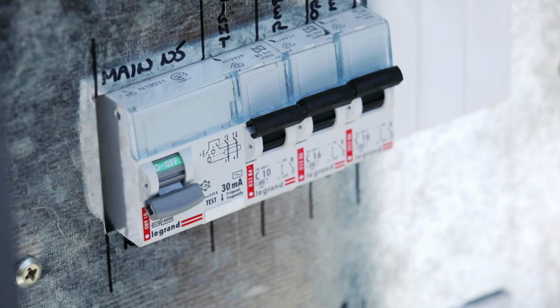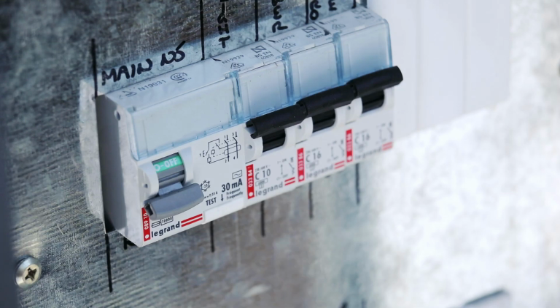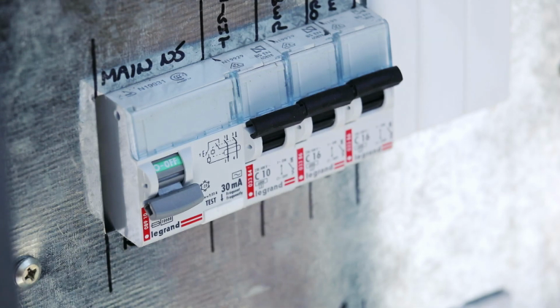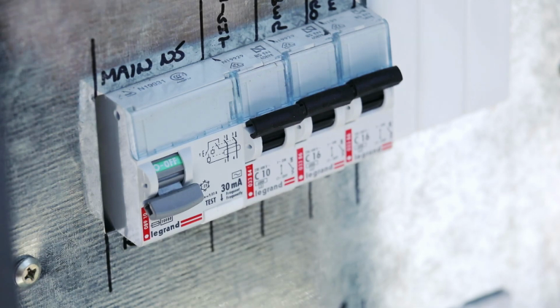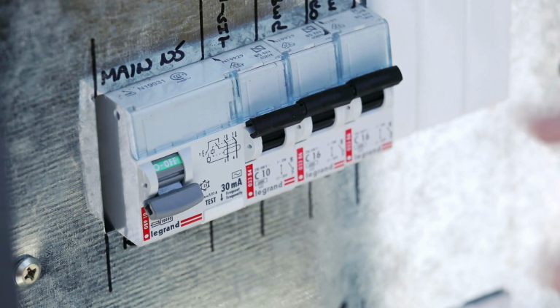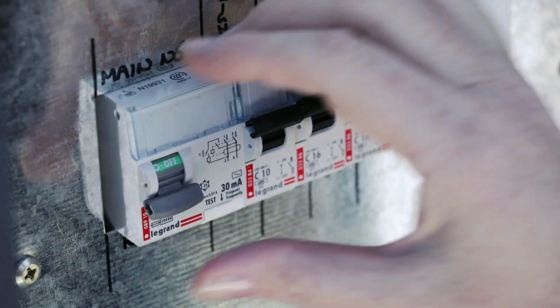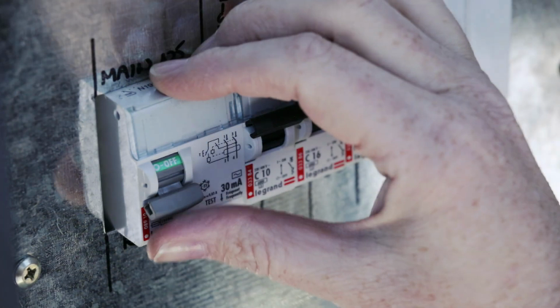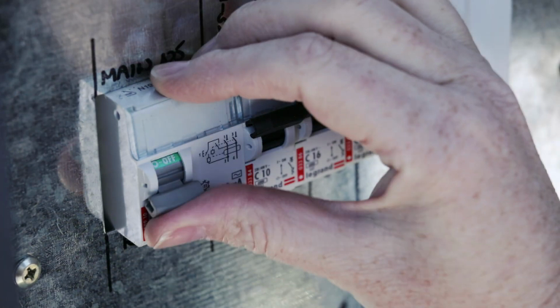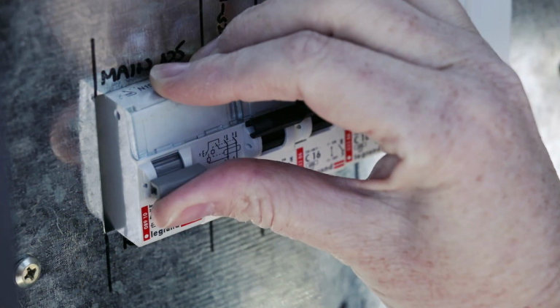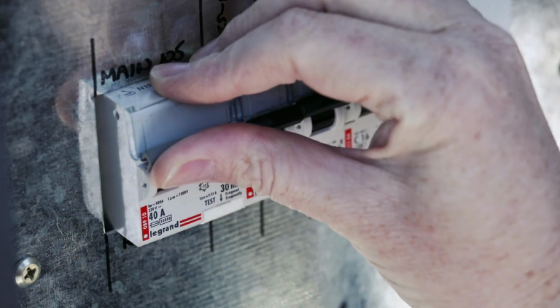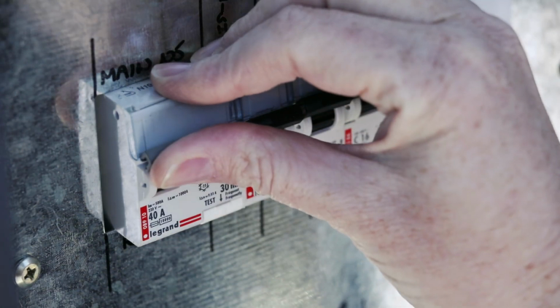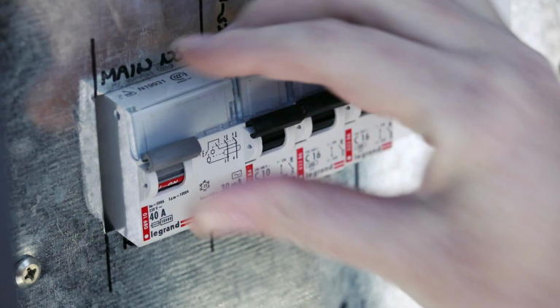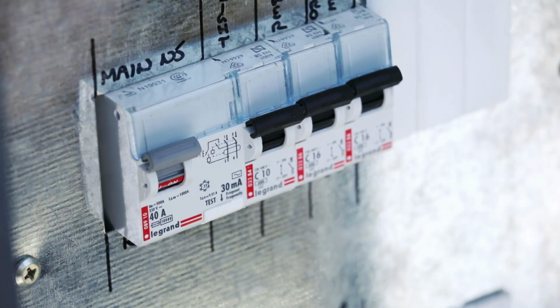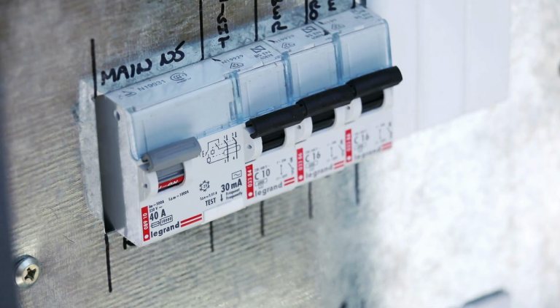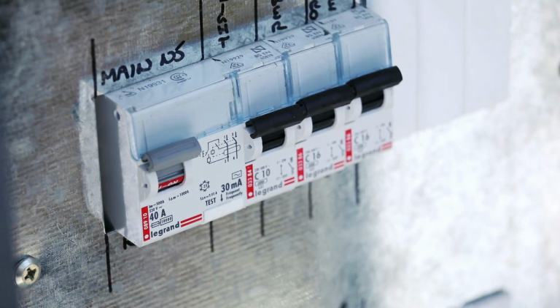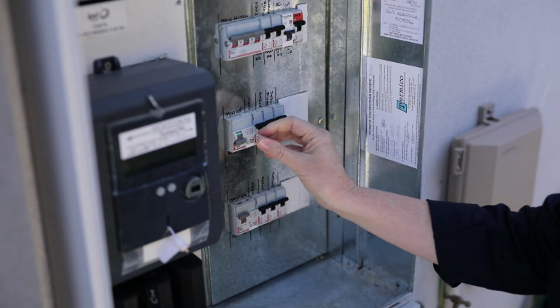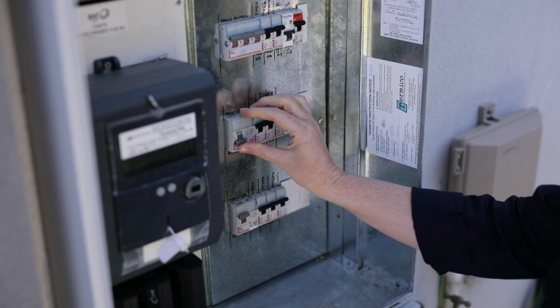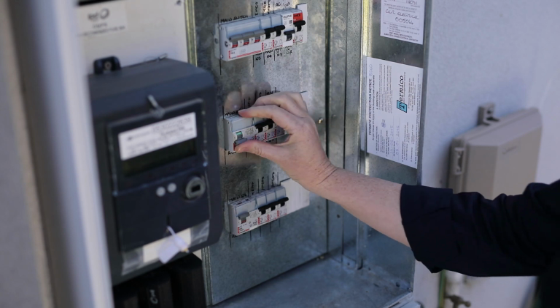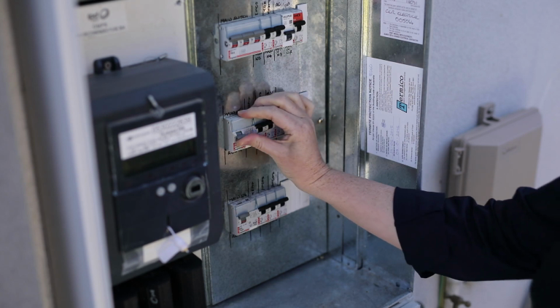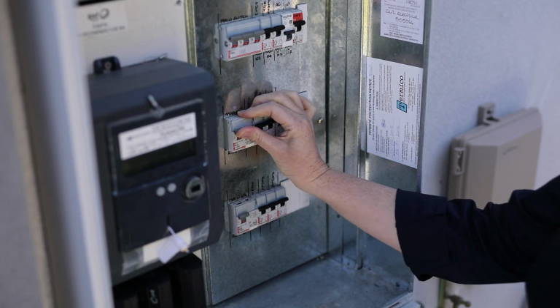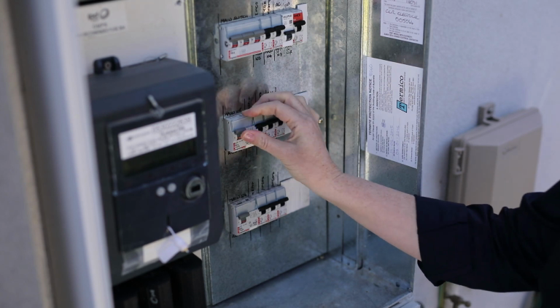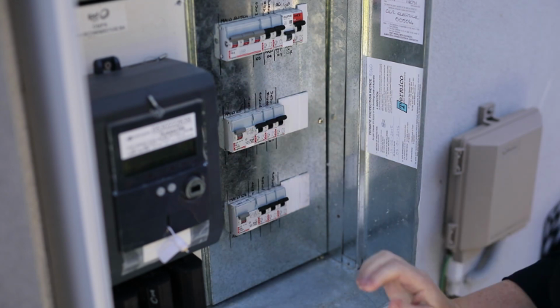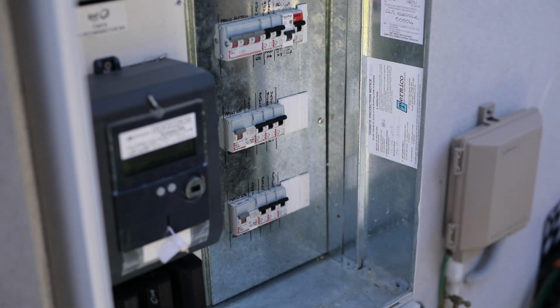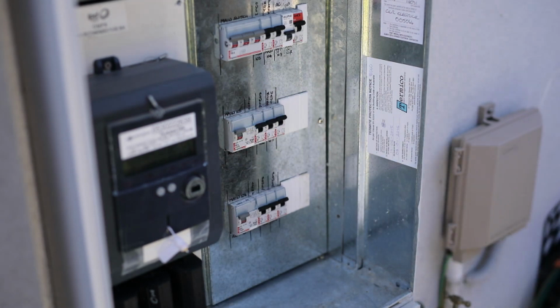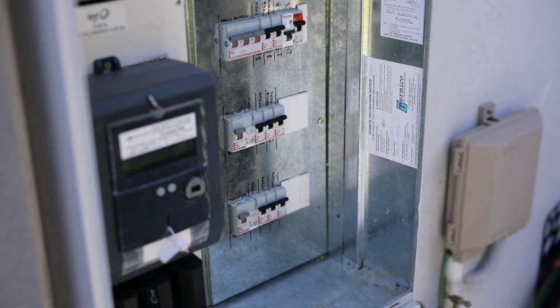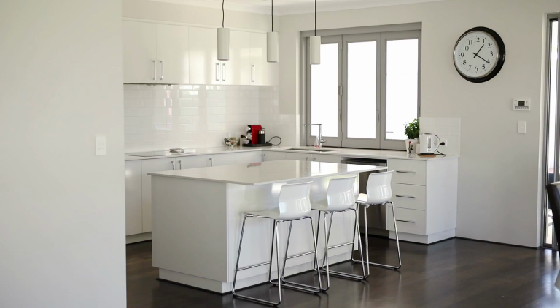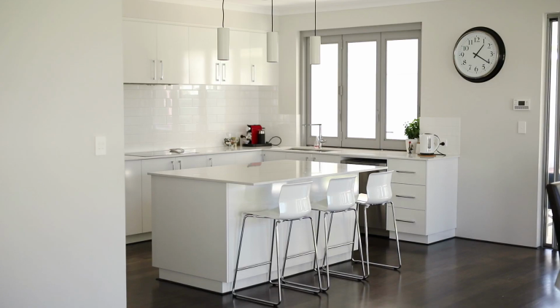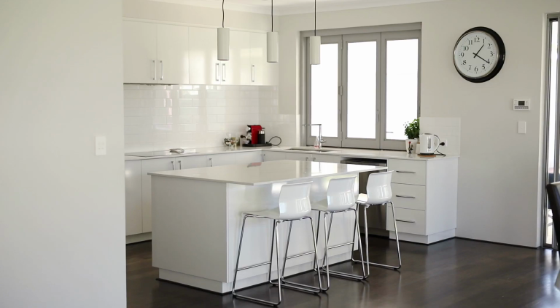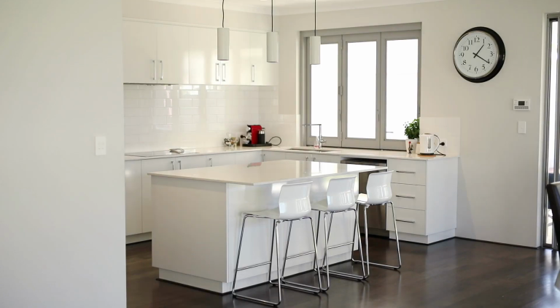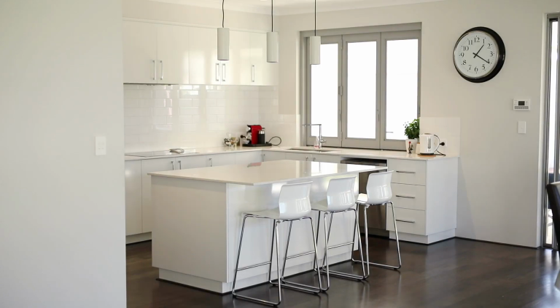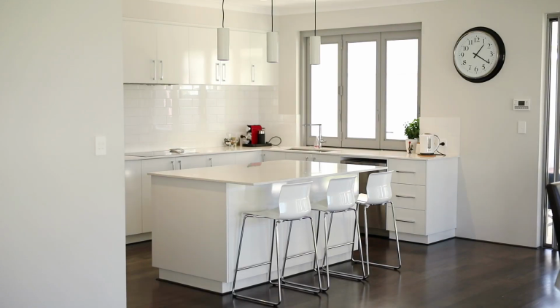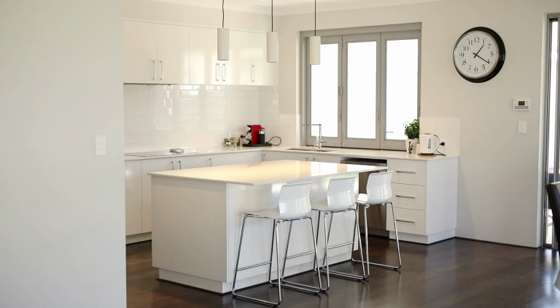When finished, turn the RCDs back on by flickering the on-off switch to the on position. All your lights and PowerPoints should now be working.